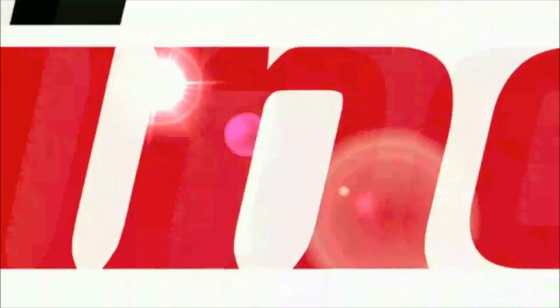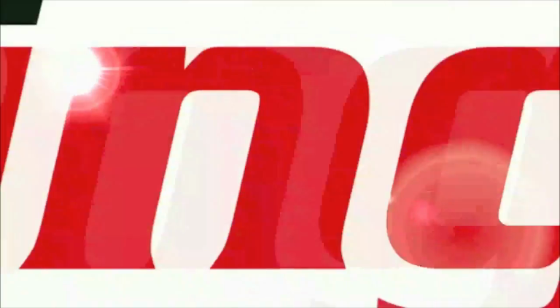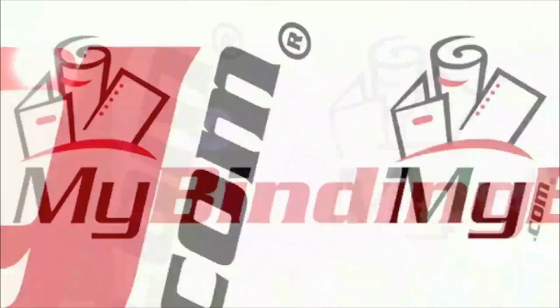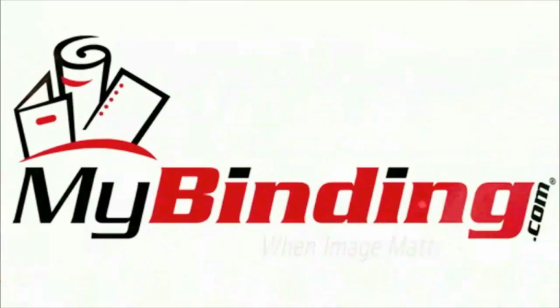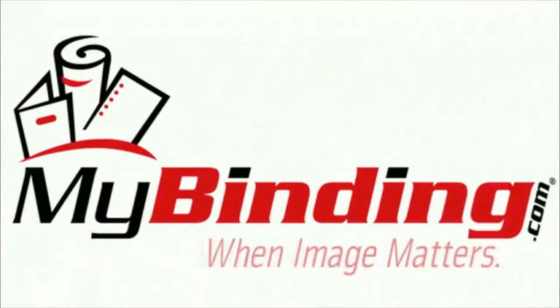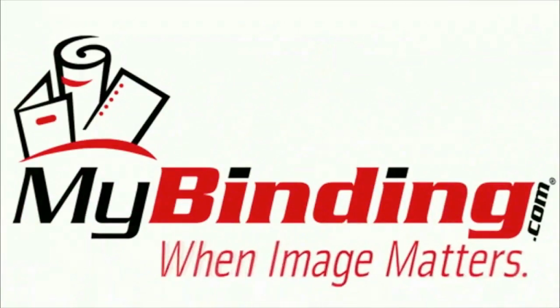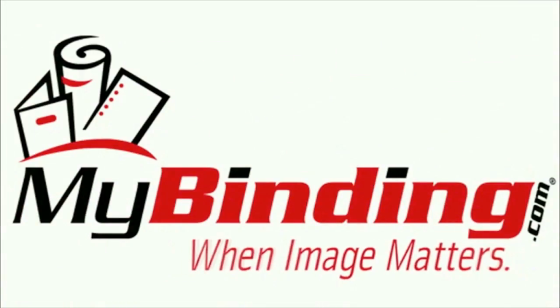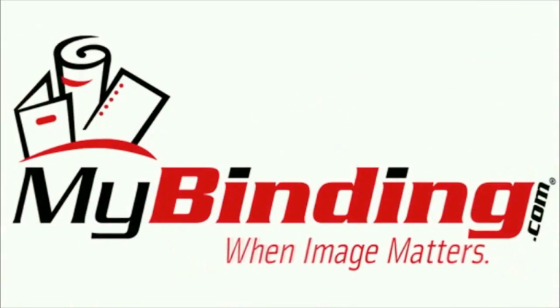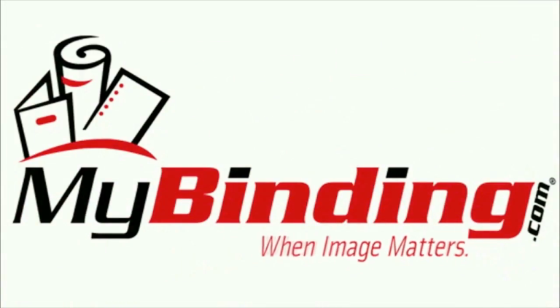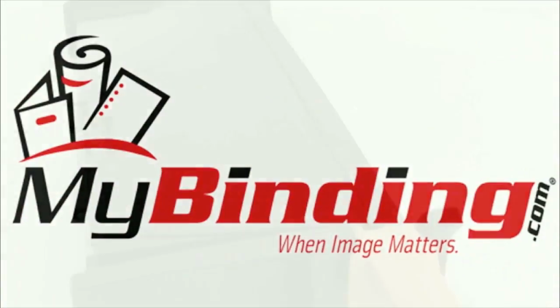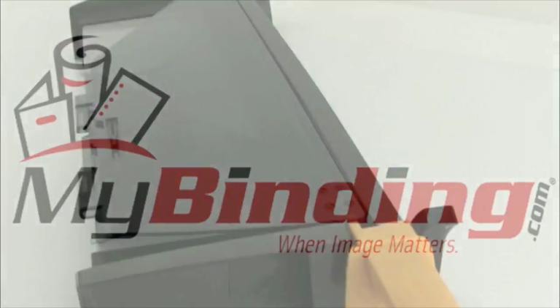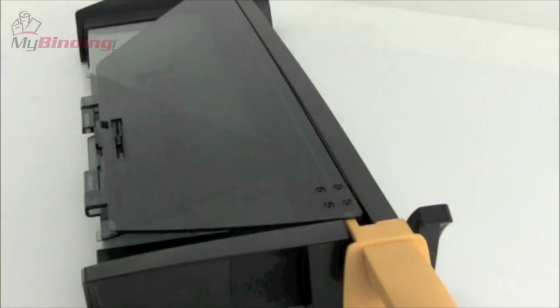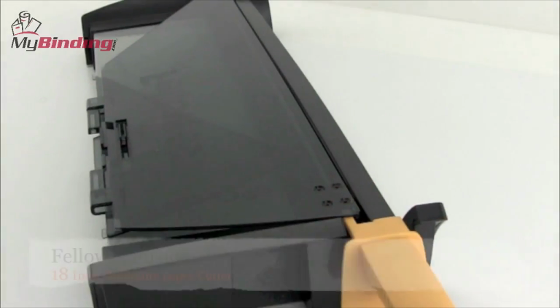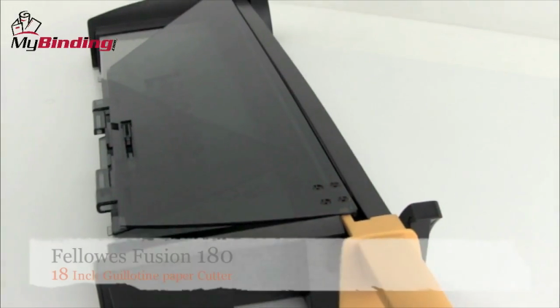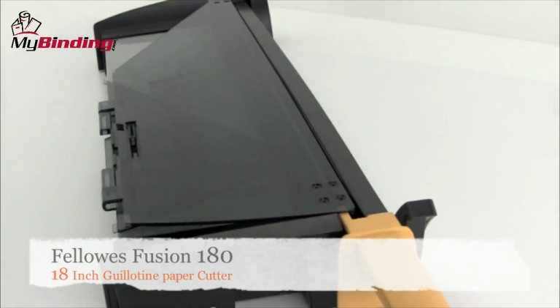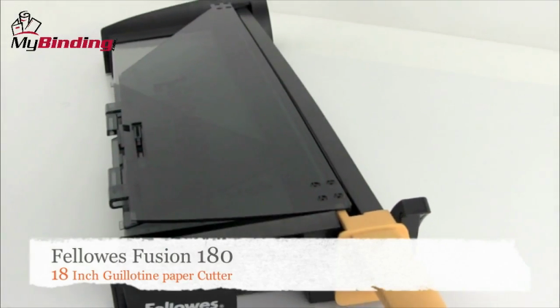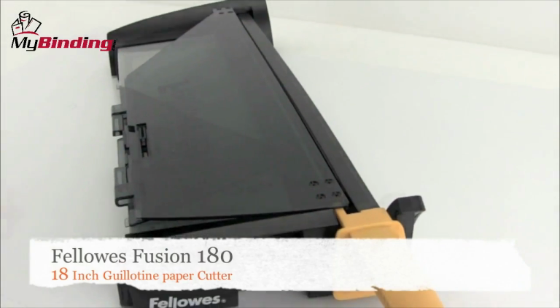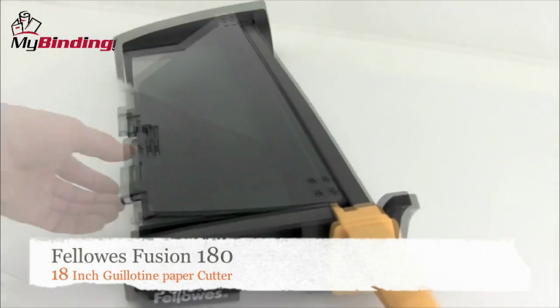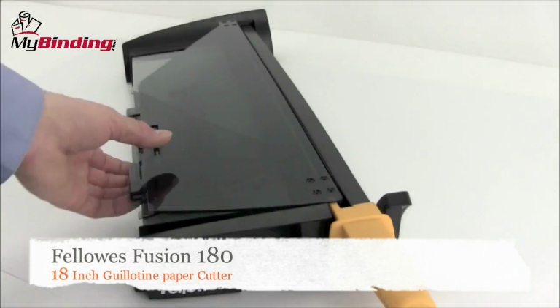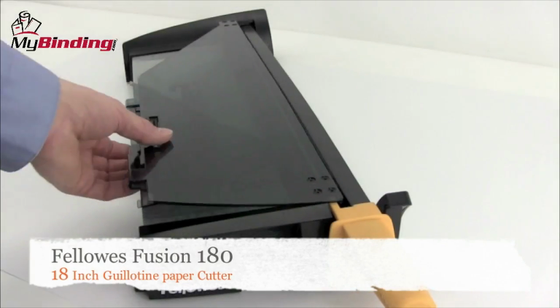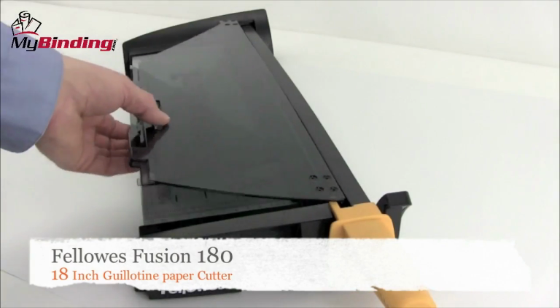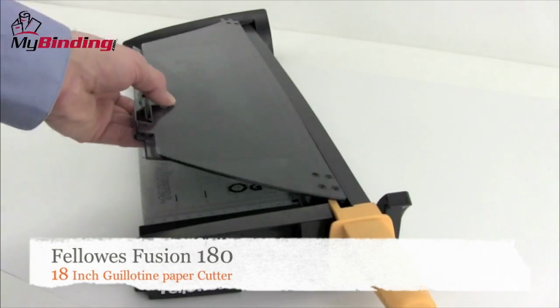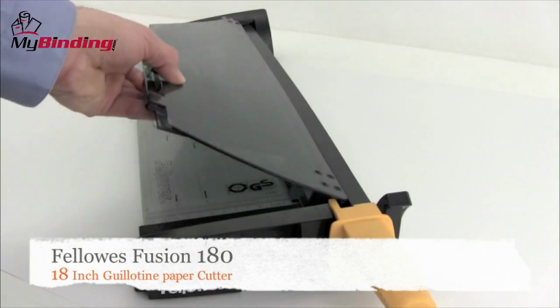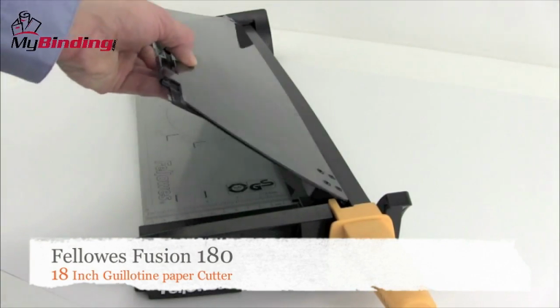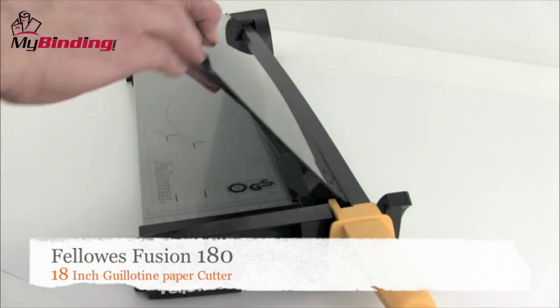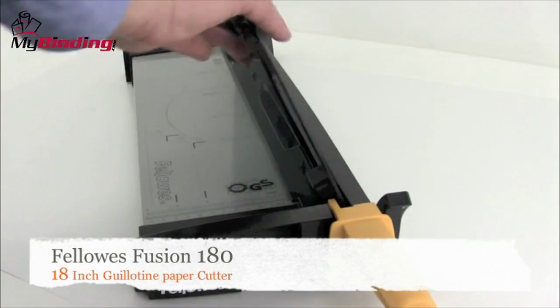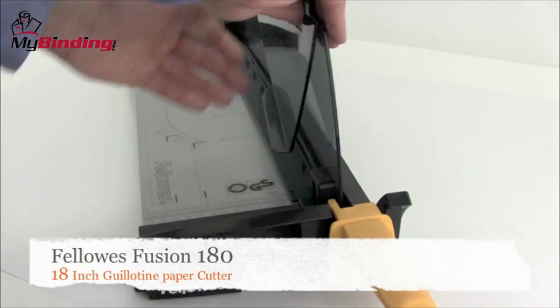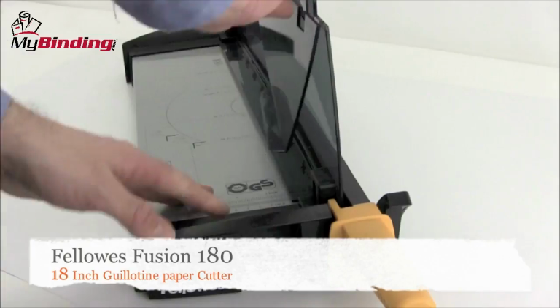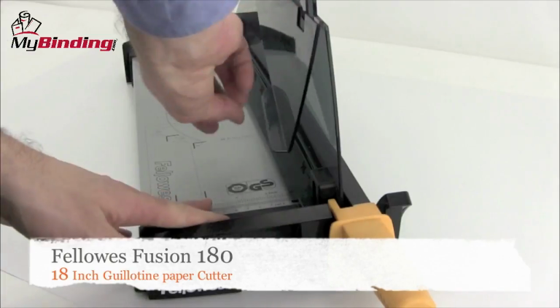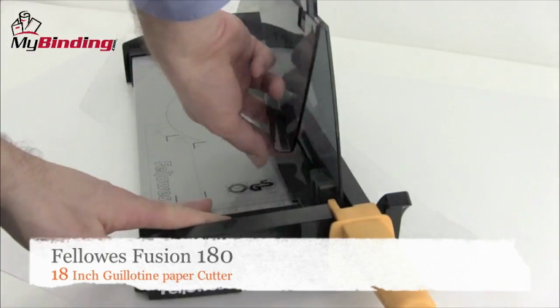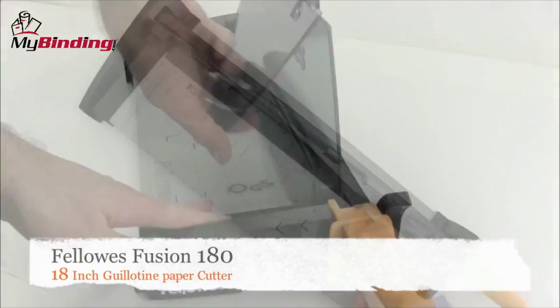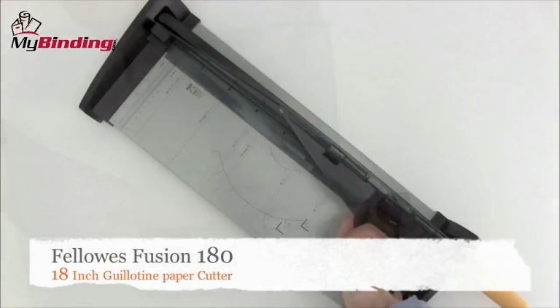Welcome to my binding video. Today we look at the Fellowes Fusion 180, an 18-inch guillotine style paper cutter.